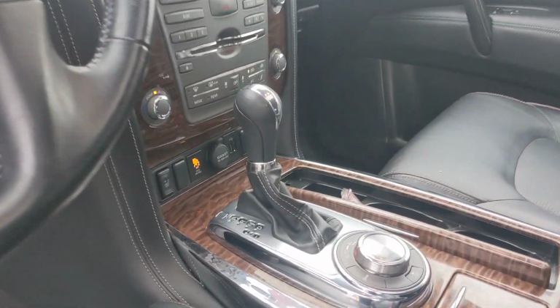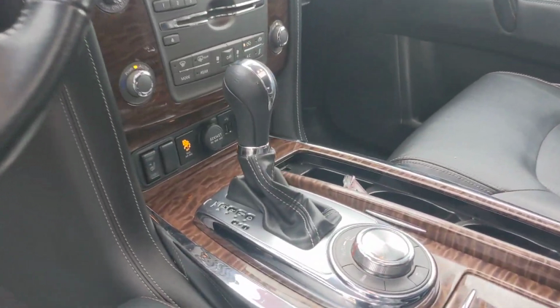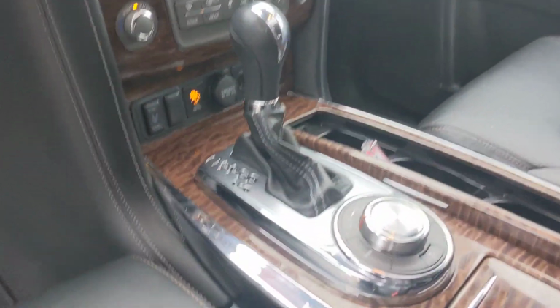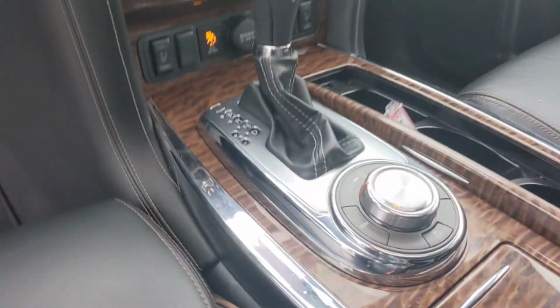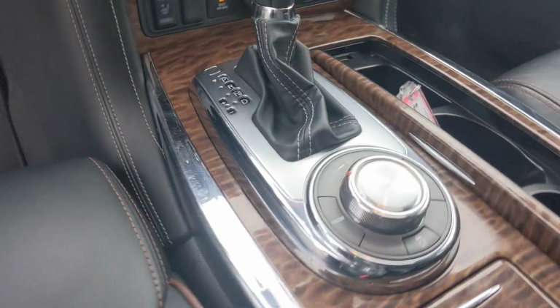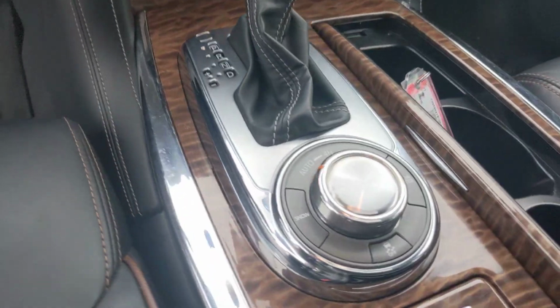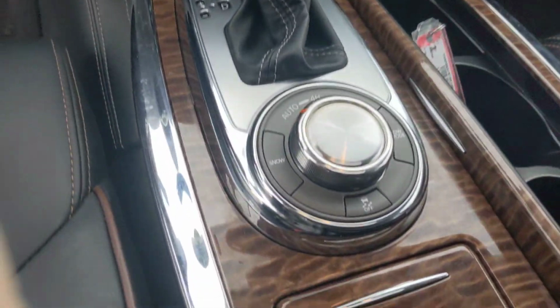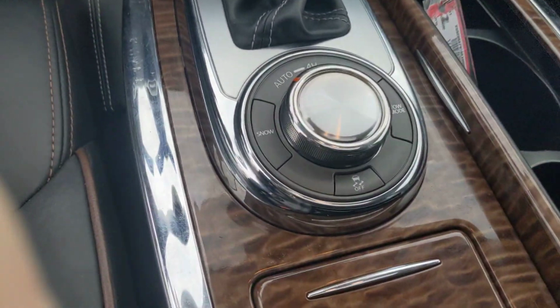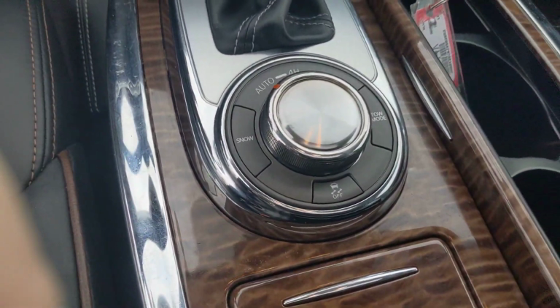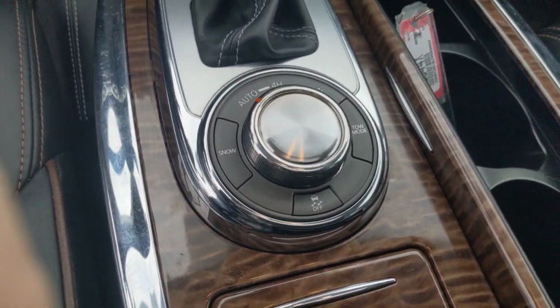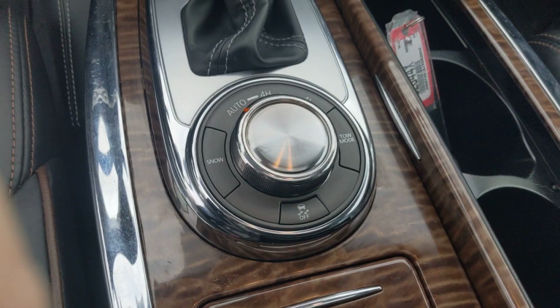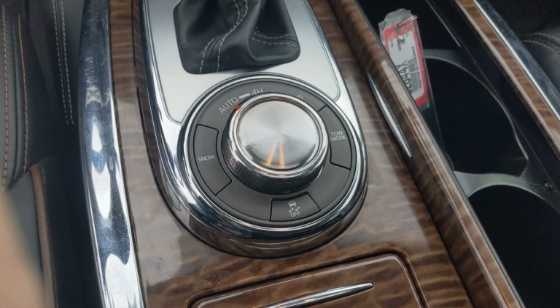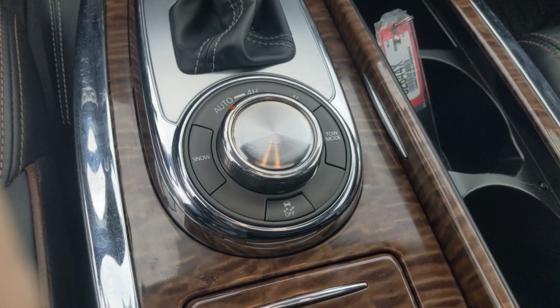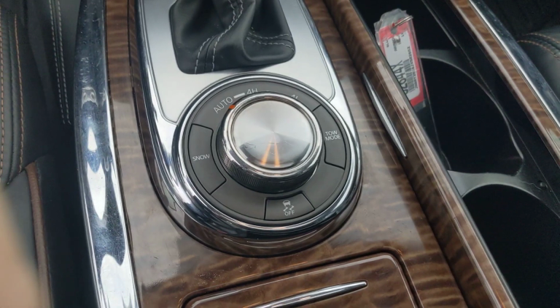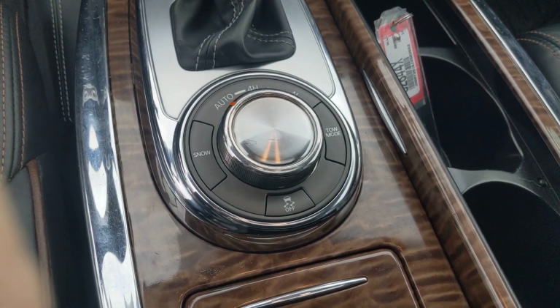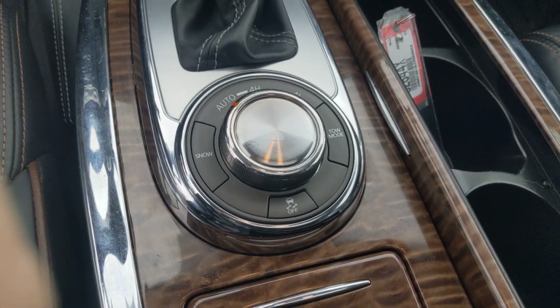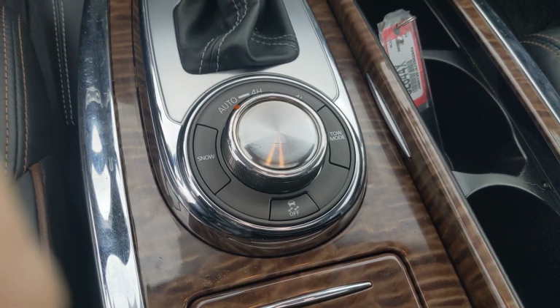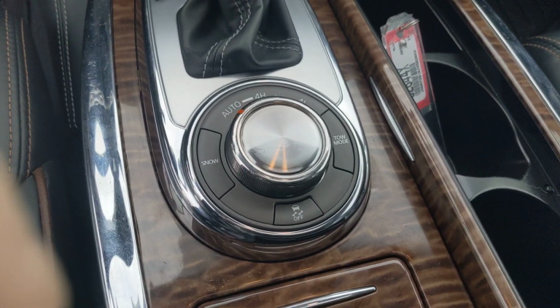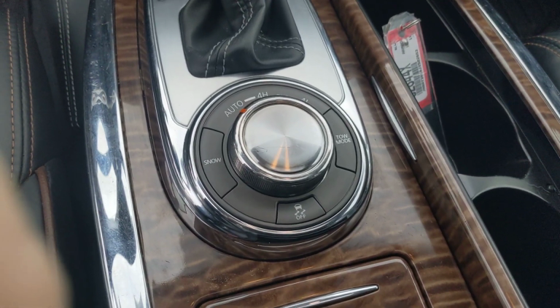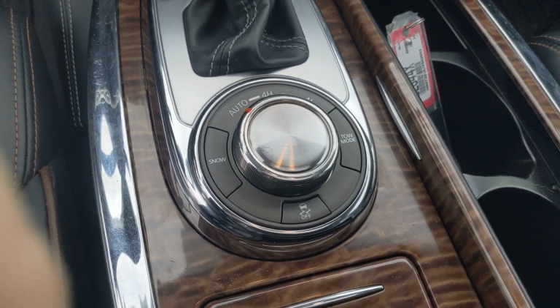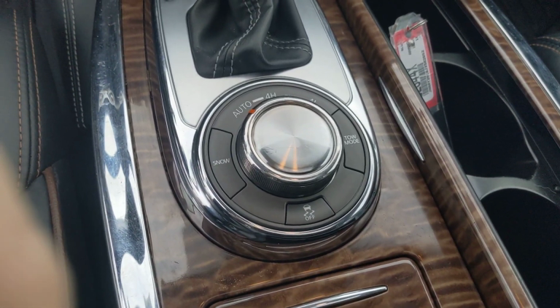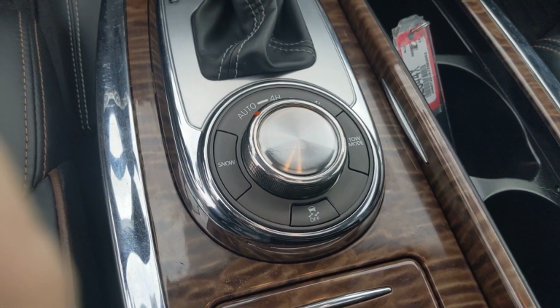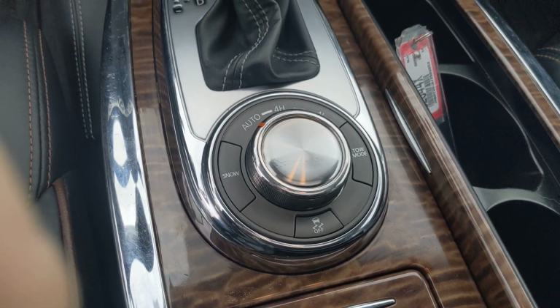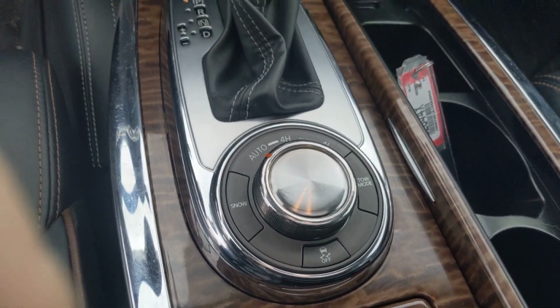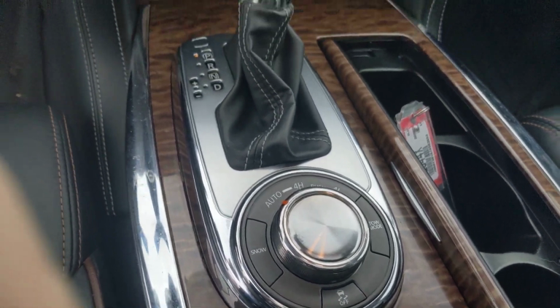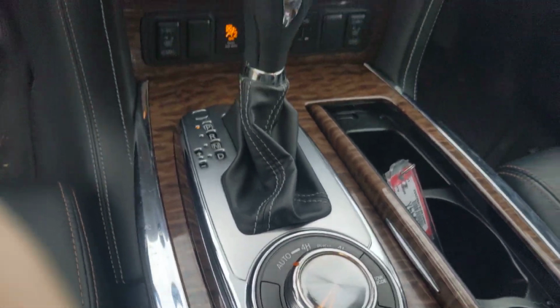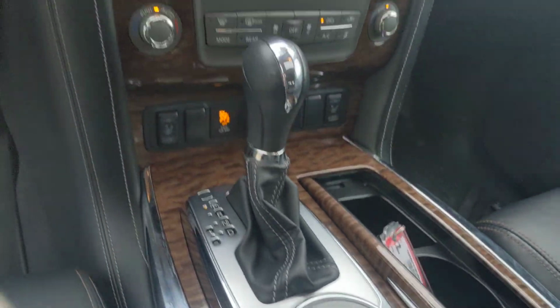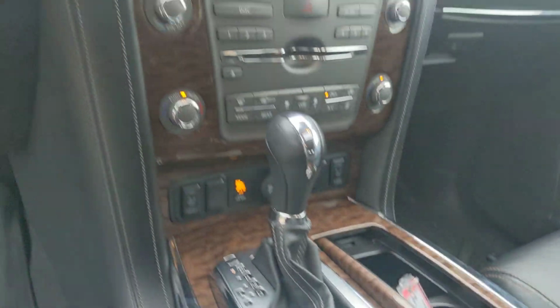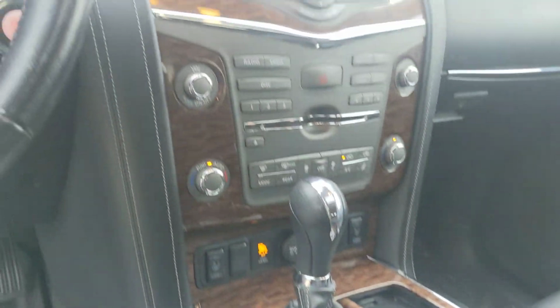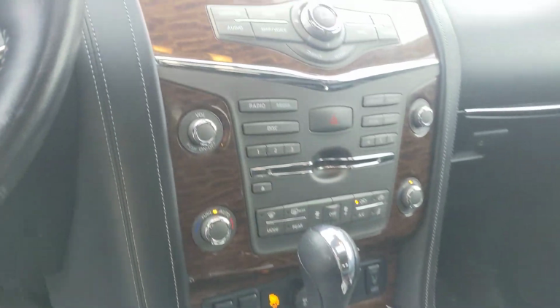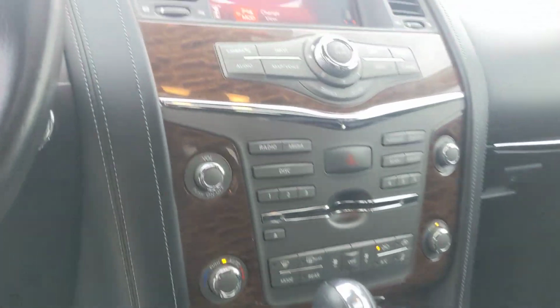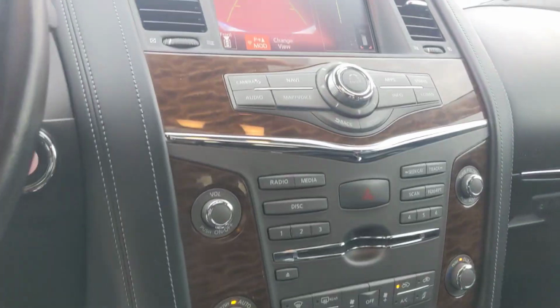You've got different drive modes: snow mode, towing, four high, and four low.